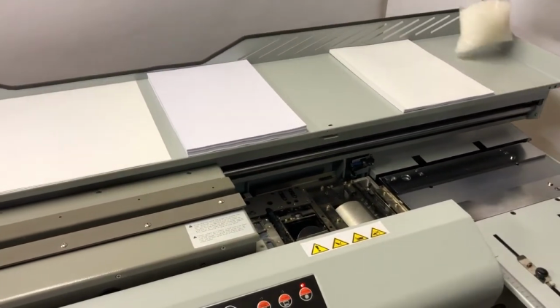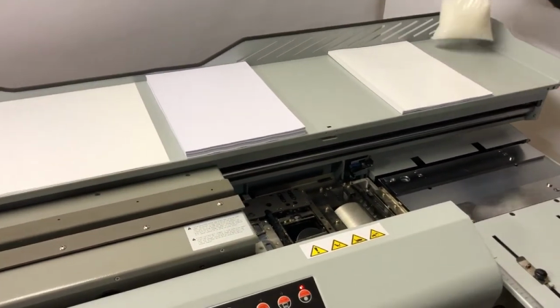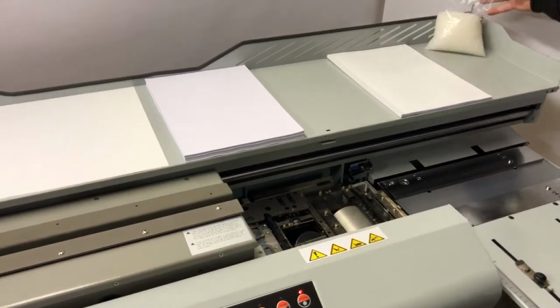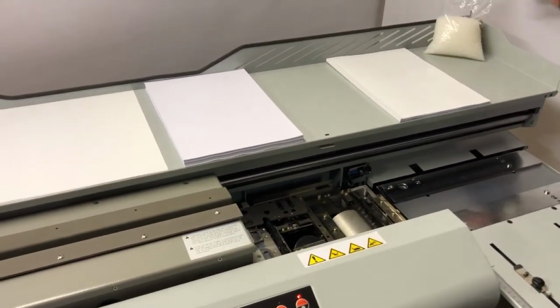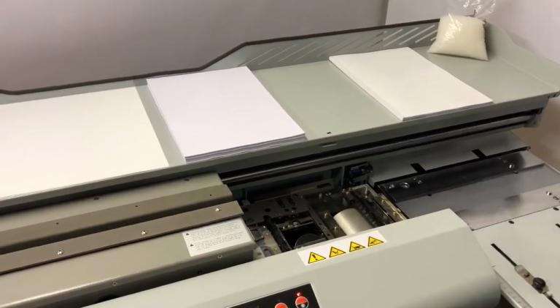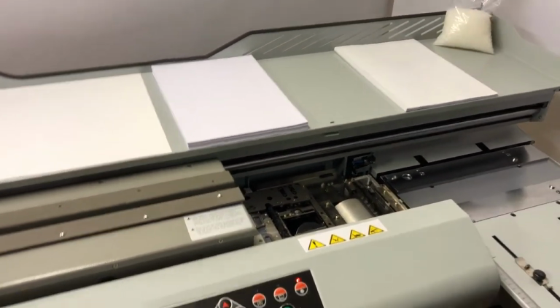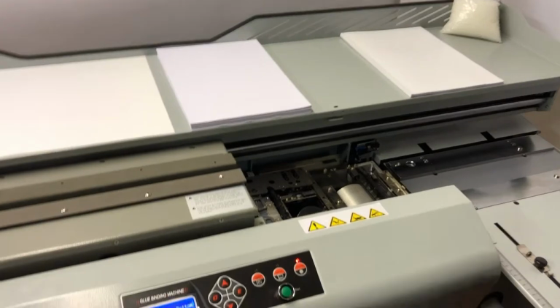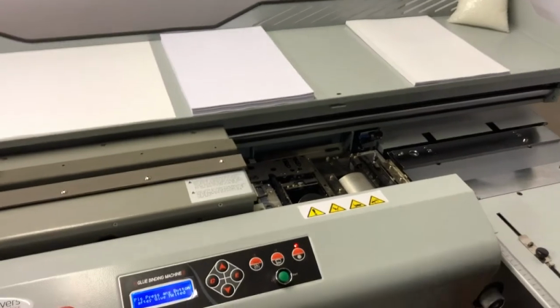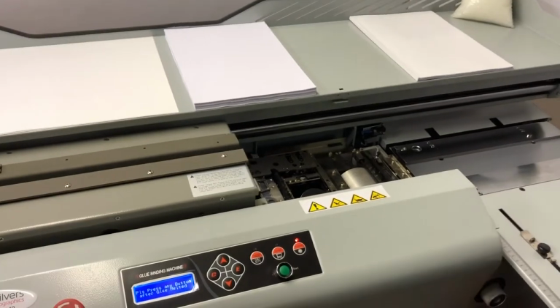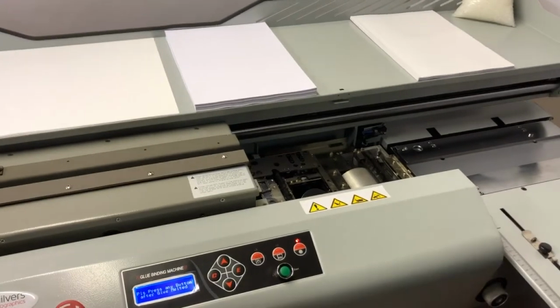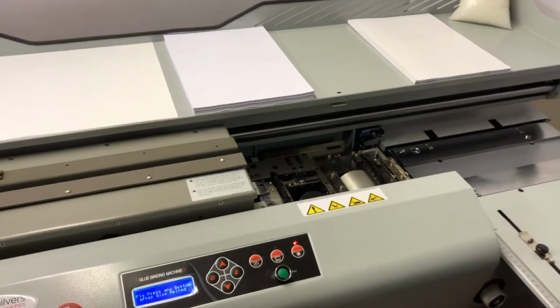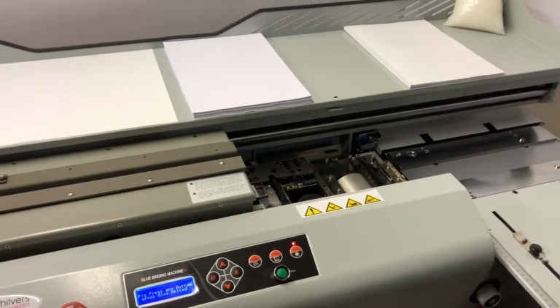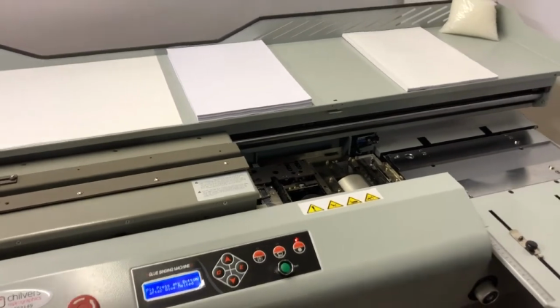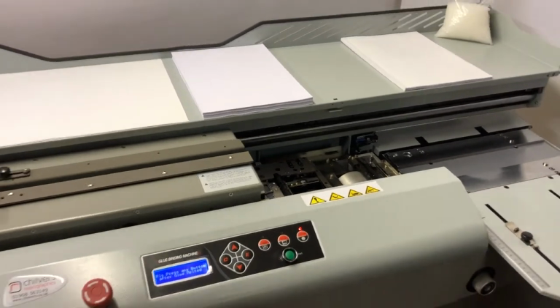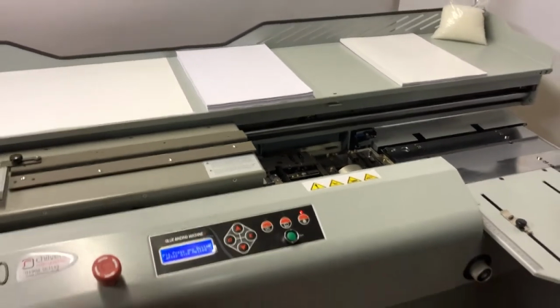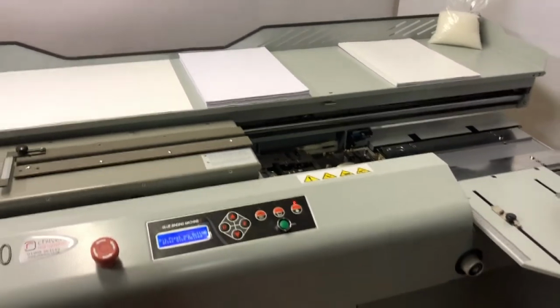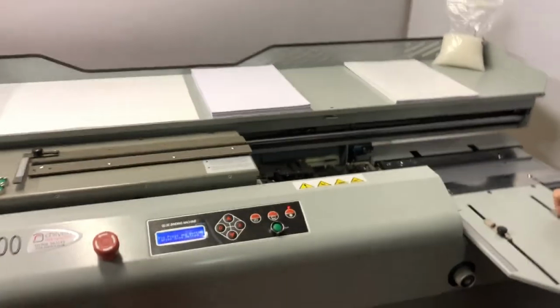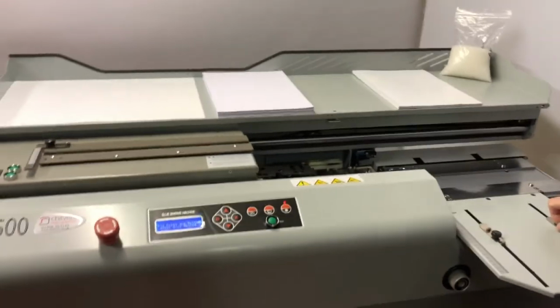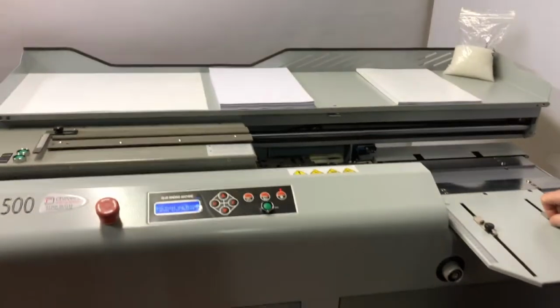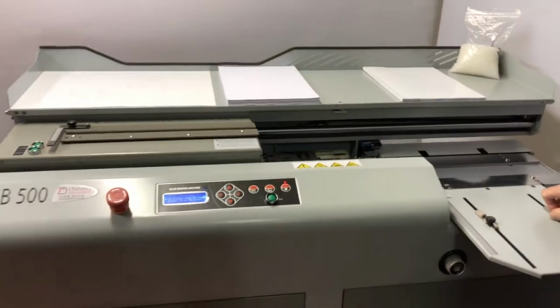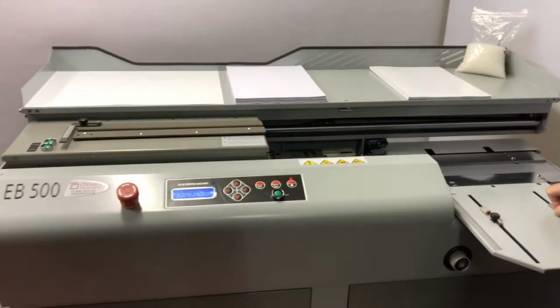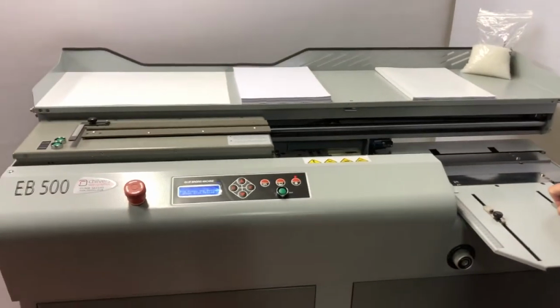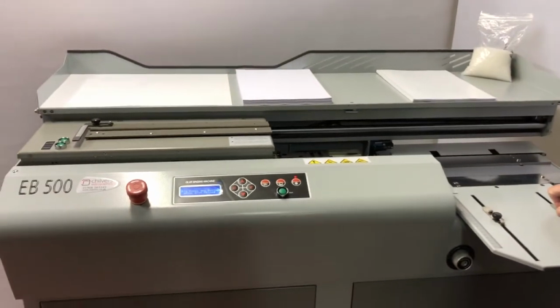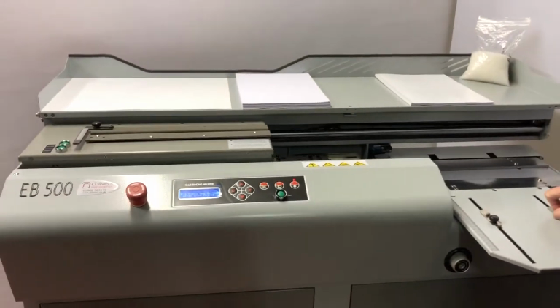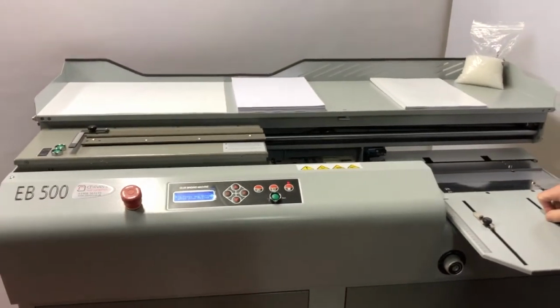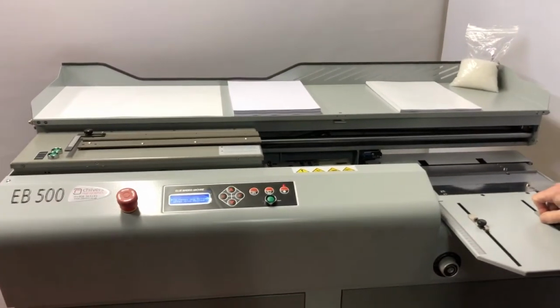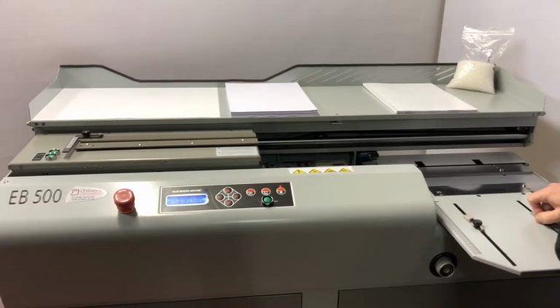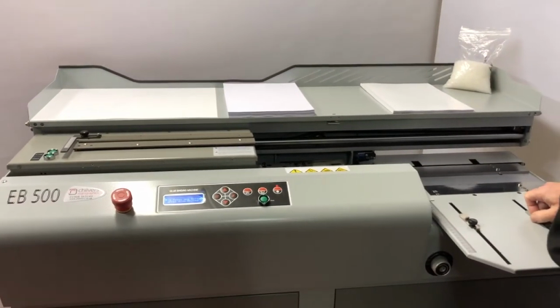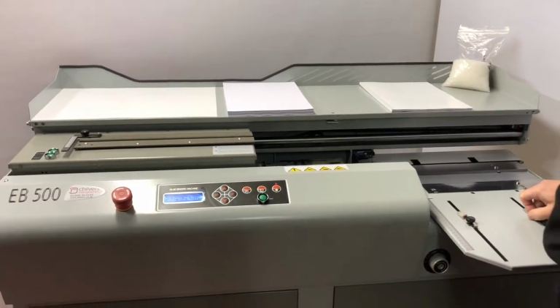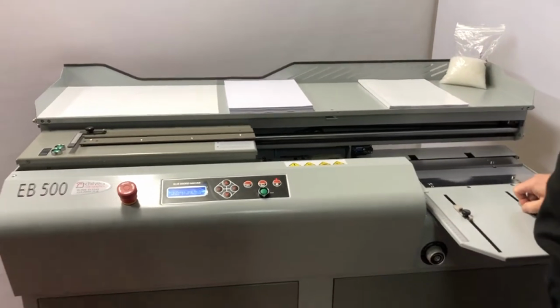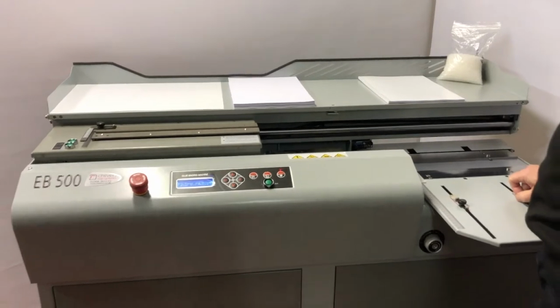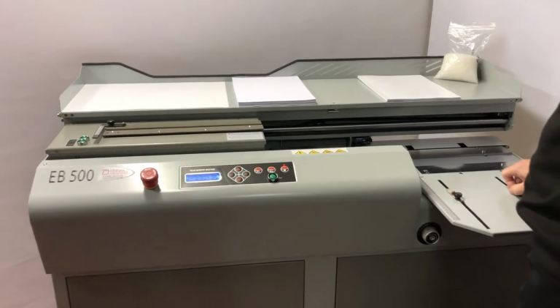If you'd like to view the machine, come and test it here at Chilvers Repographics — please do give us a call.